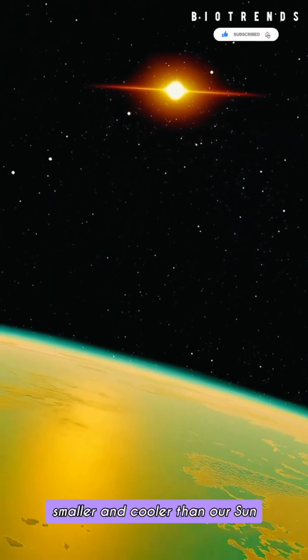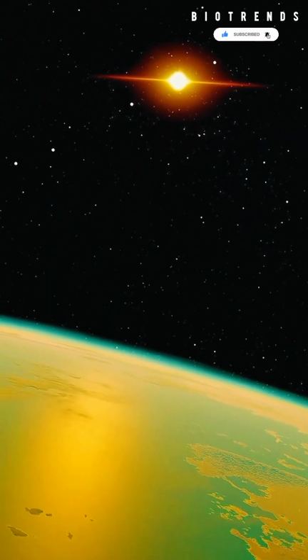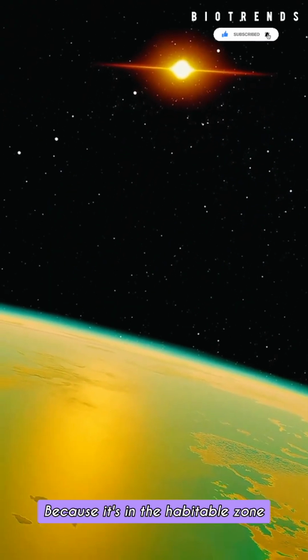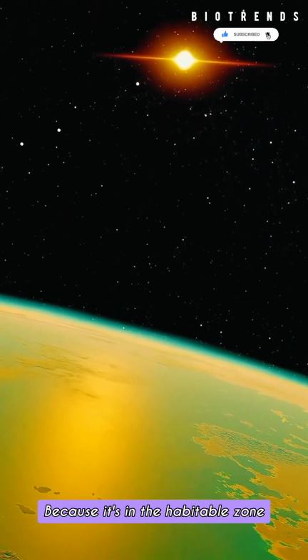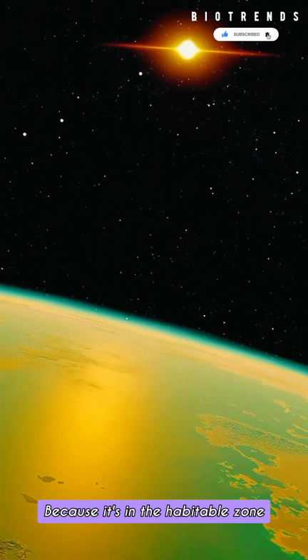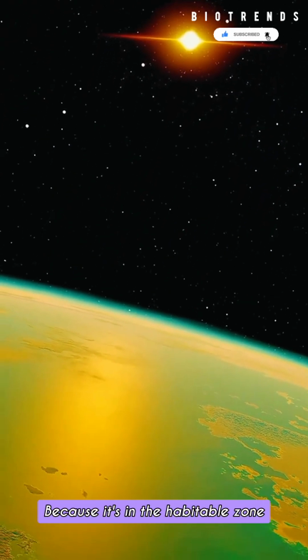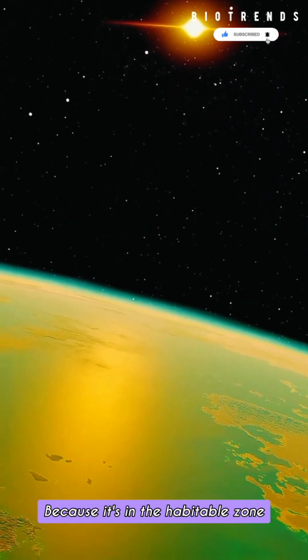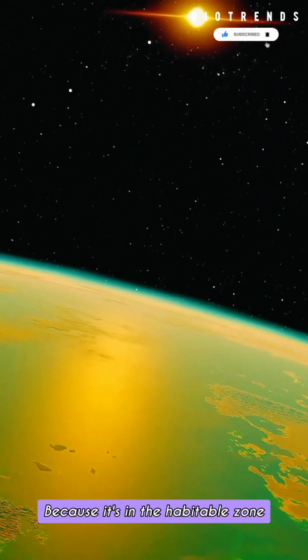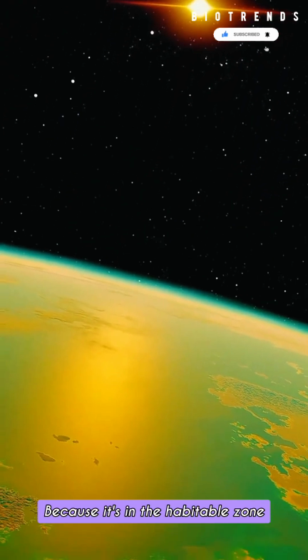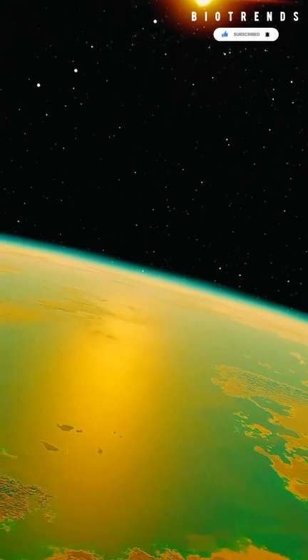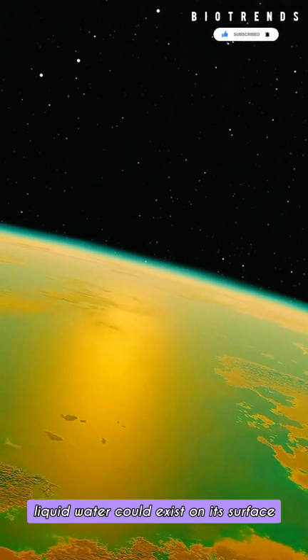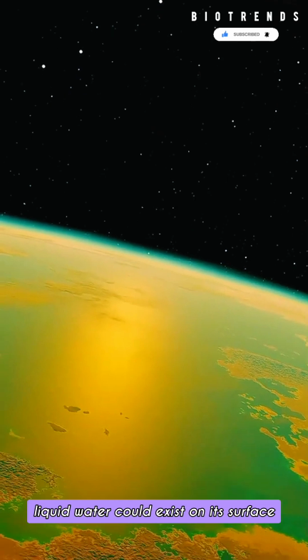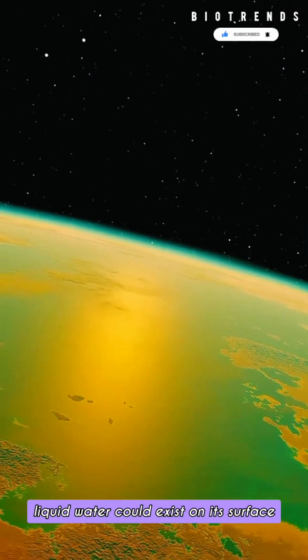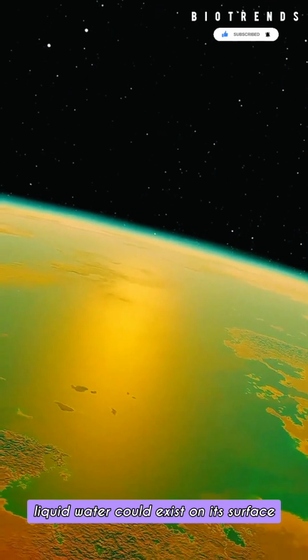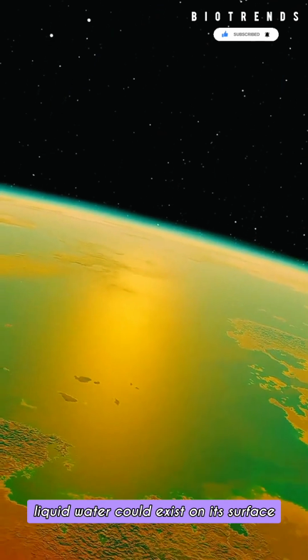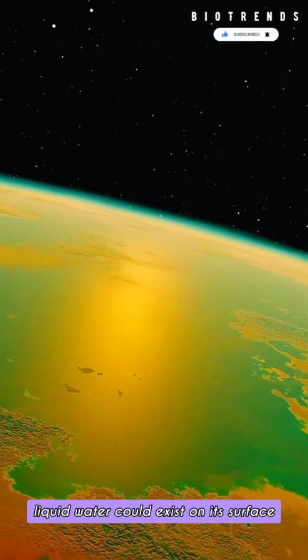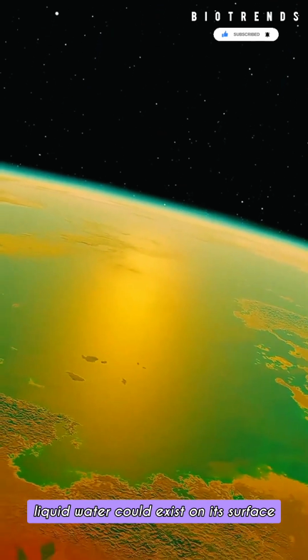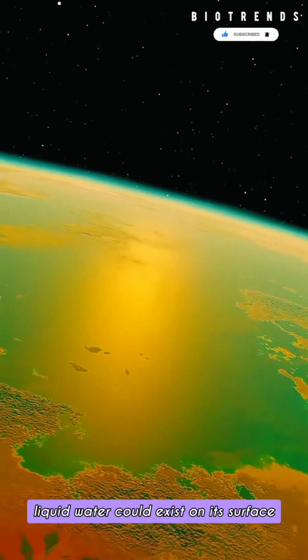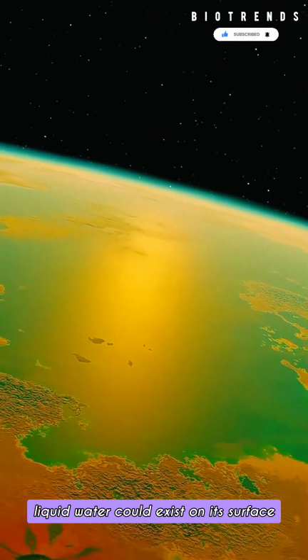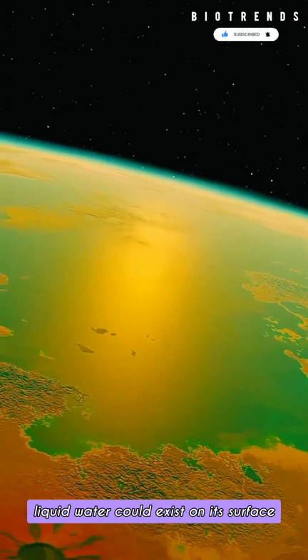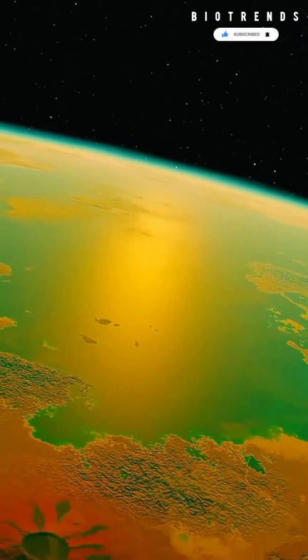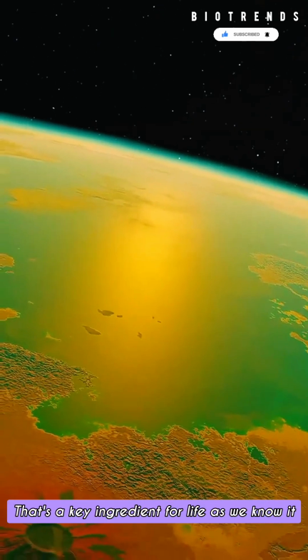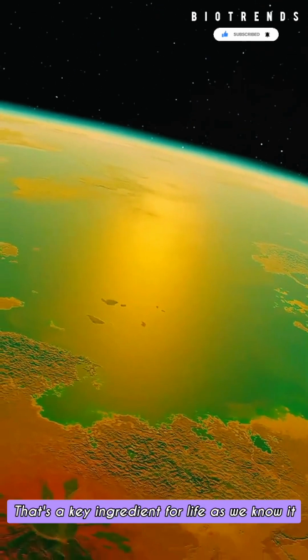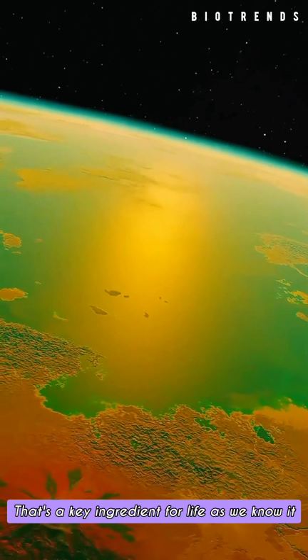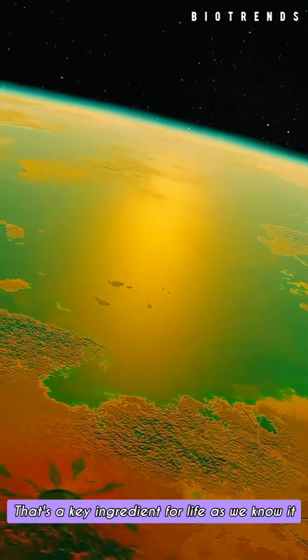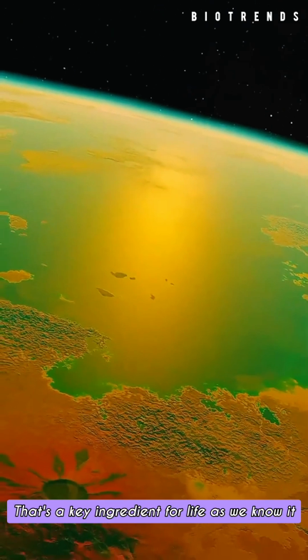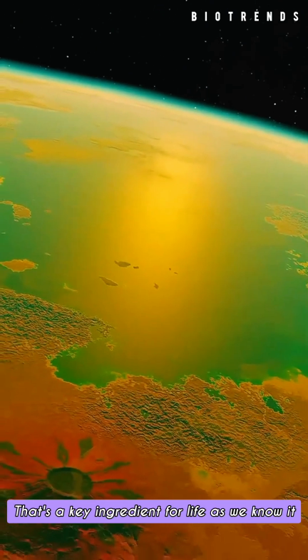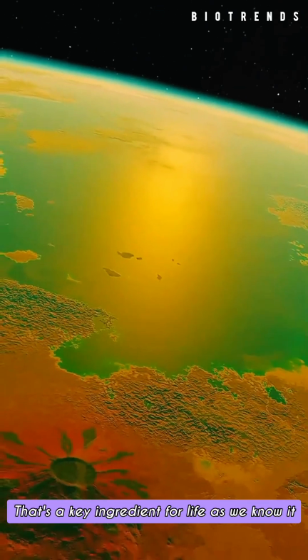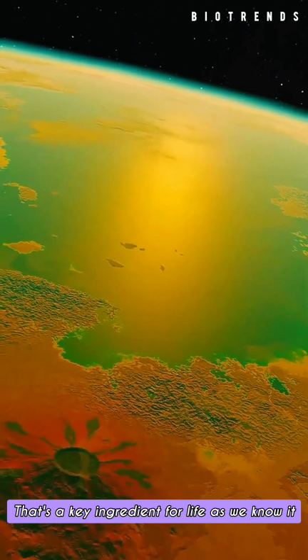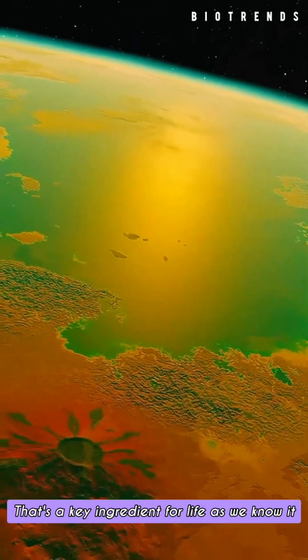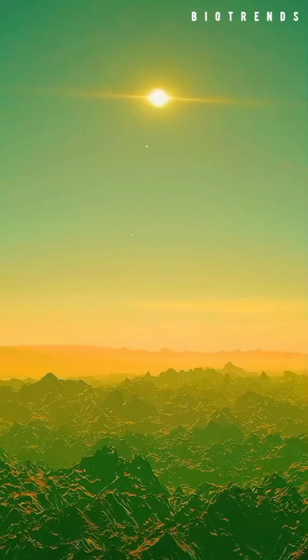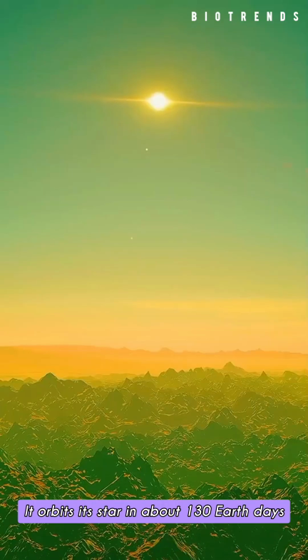Because it's in the habitable zone, liquid water could exist on its surface. That's a key ingredient for life as we know it.